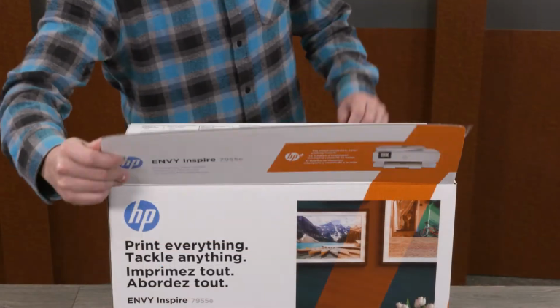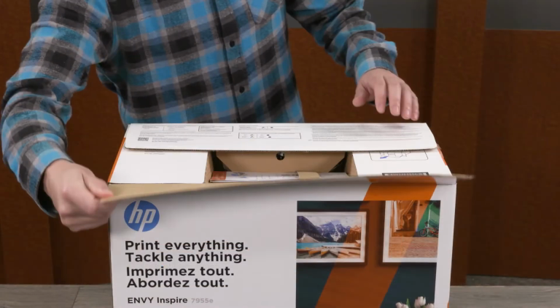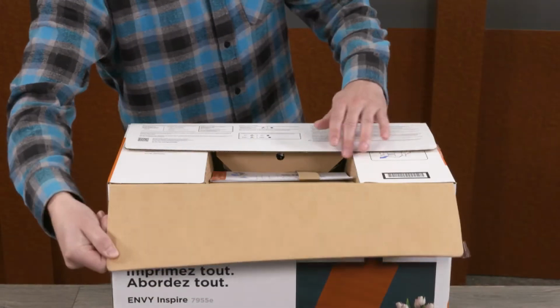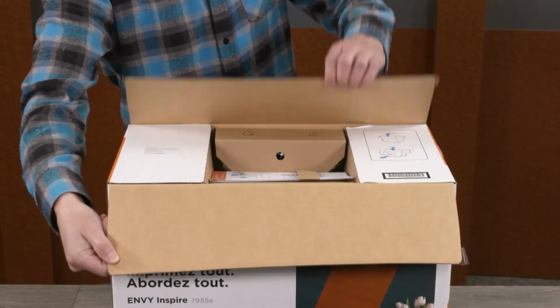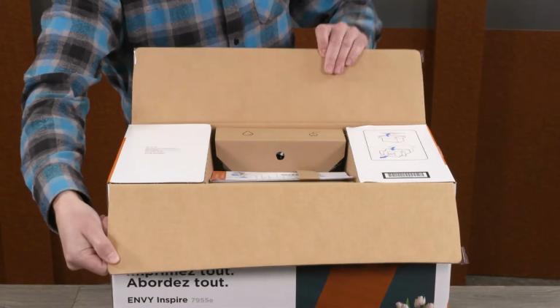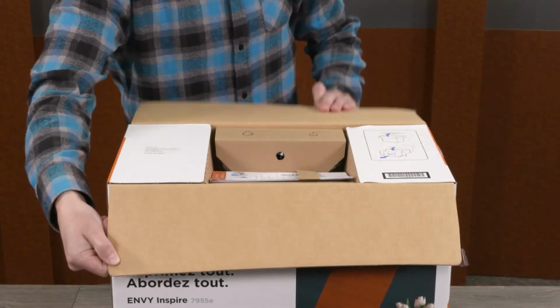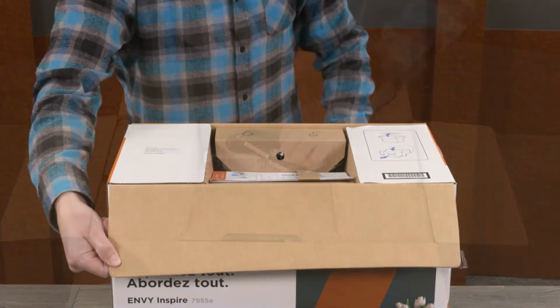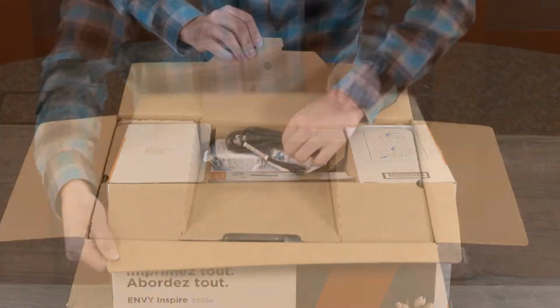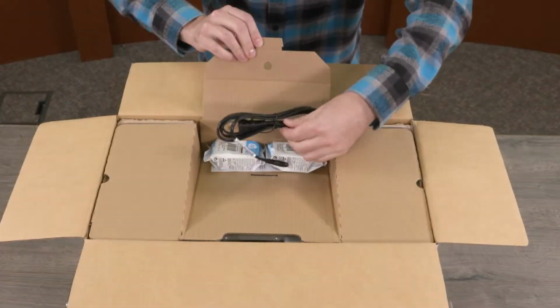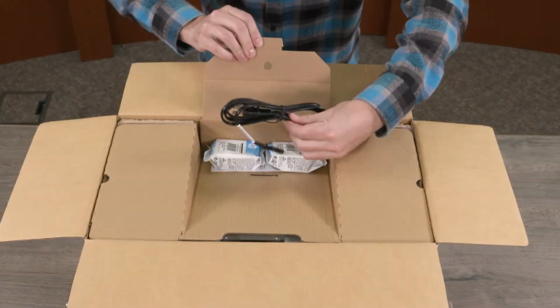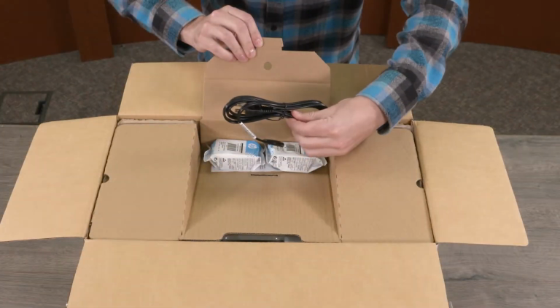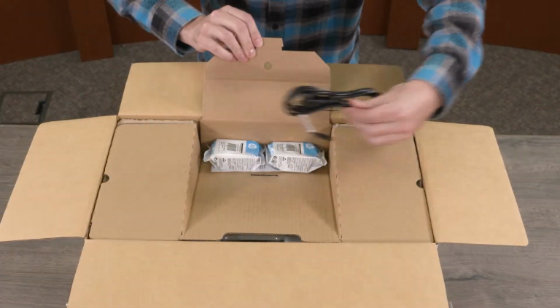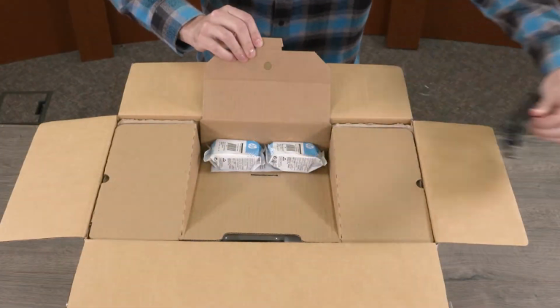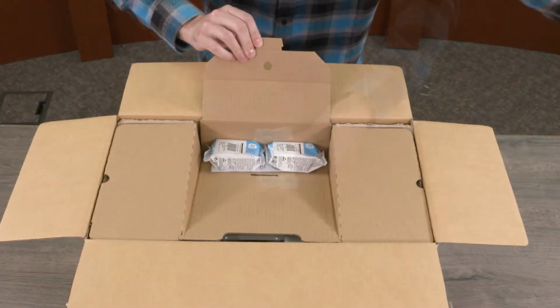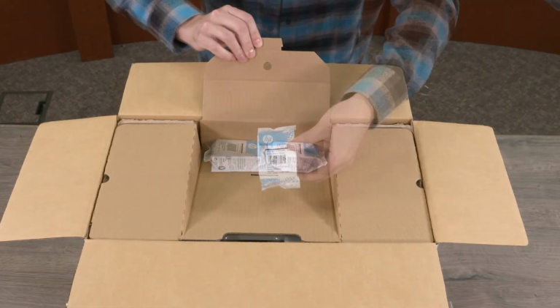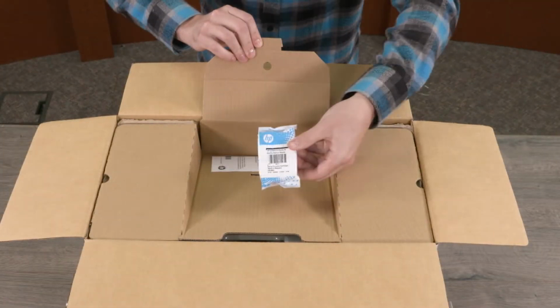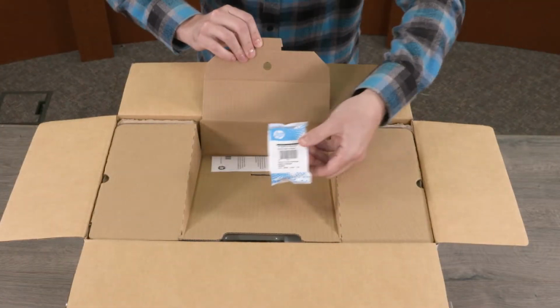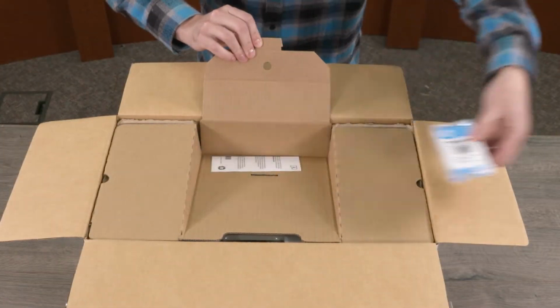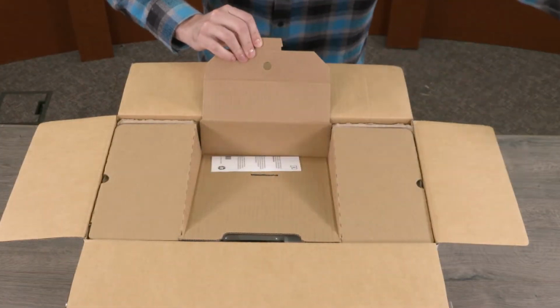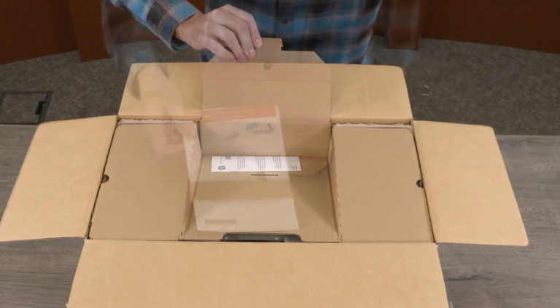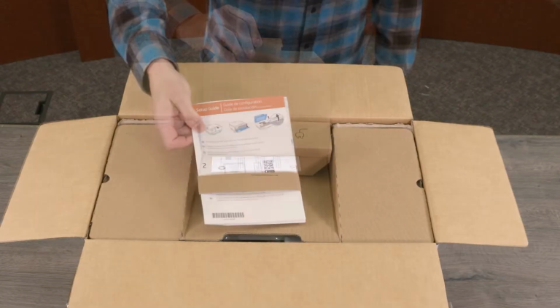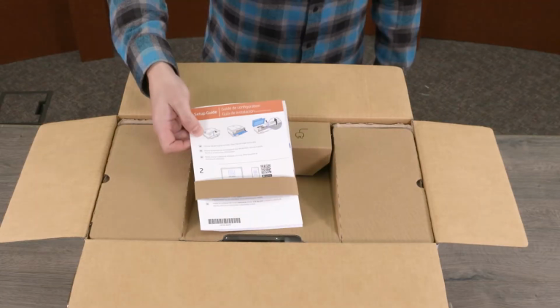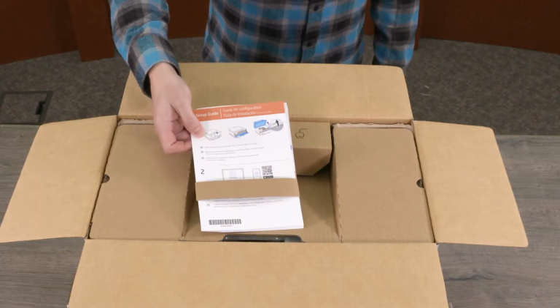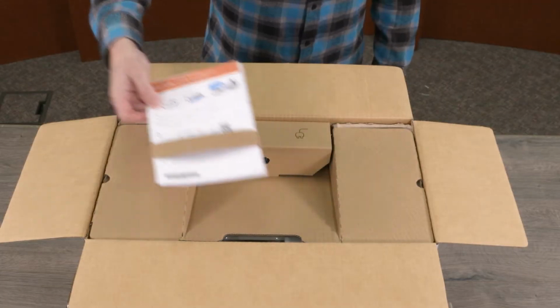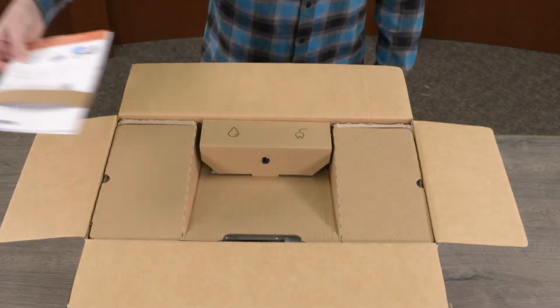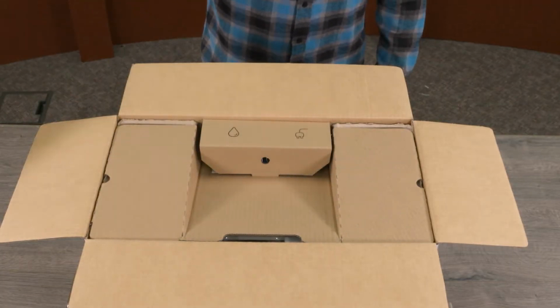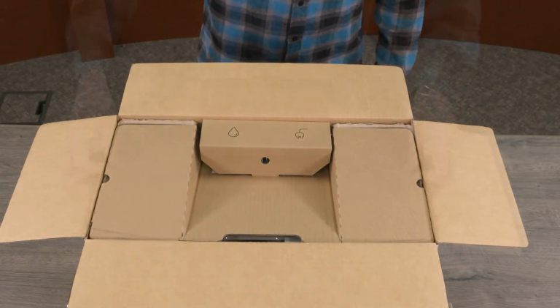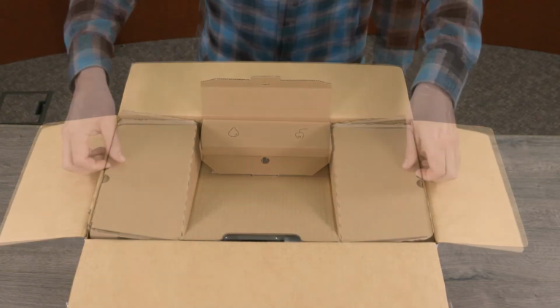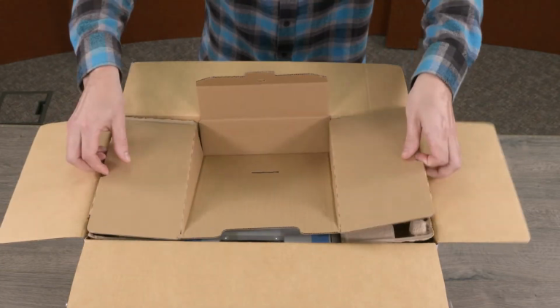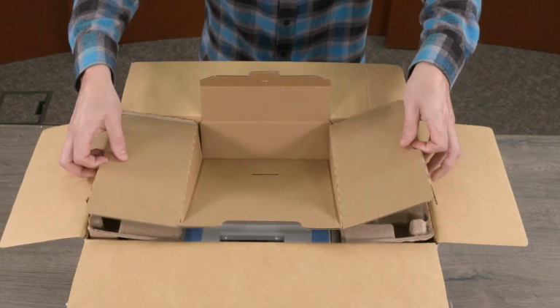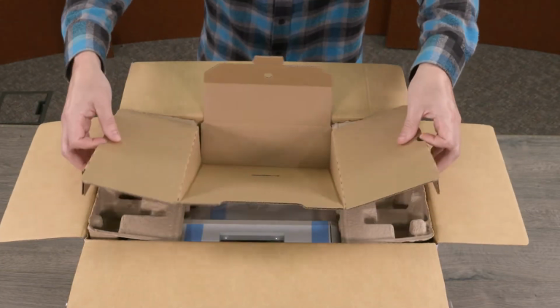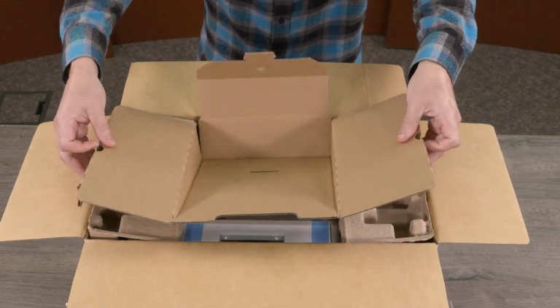Open the box and remove the power cord, ink cartridges, setup guide, and cardboard insert.